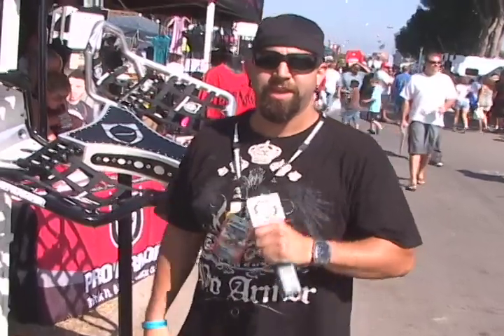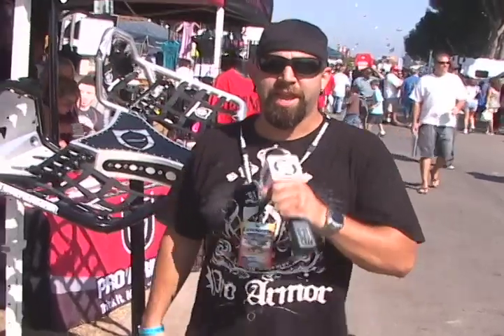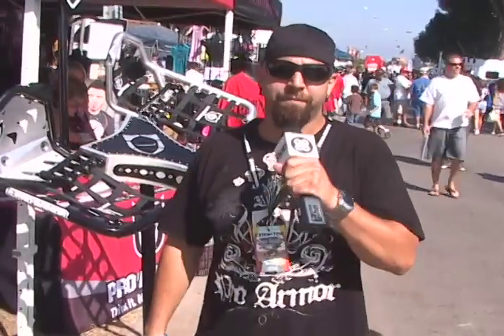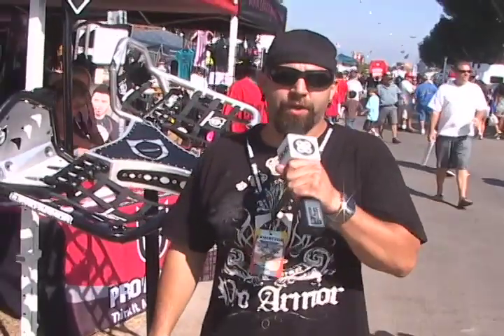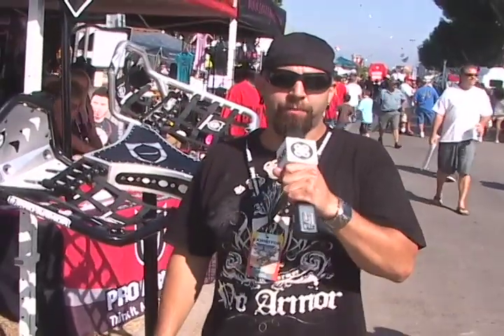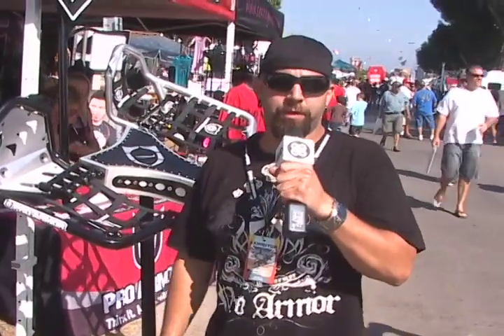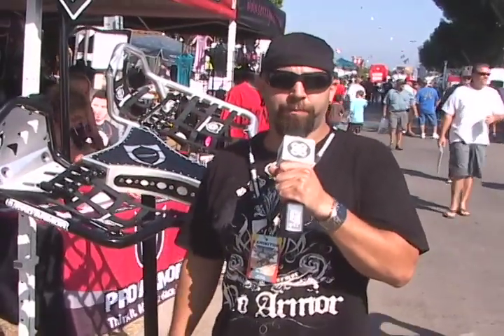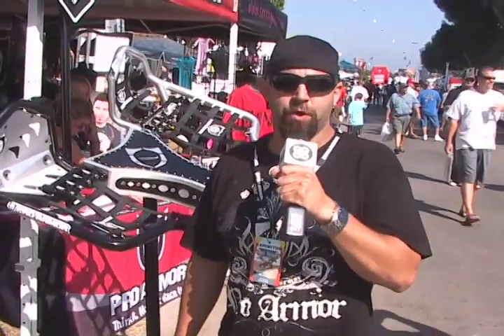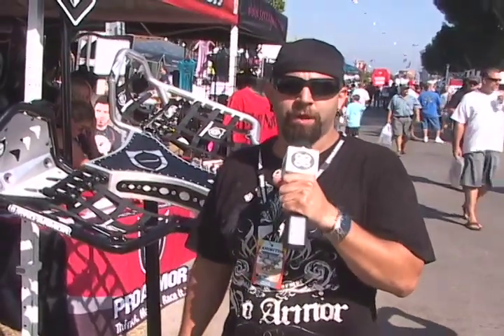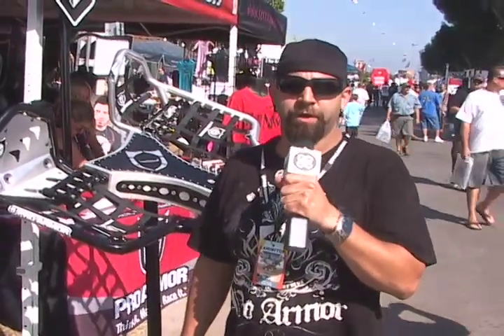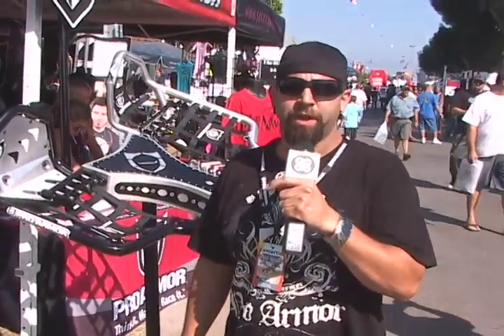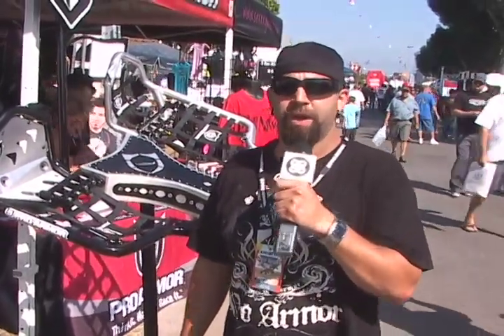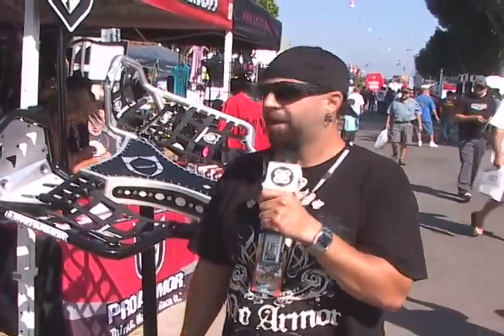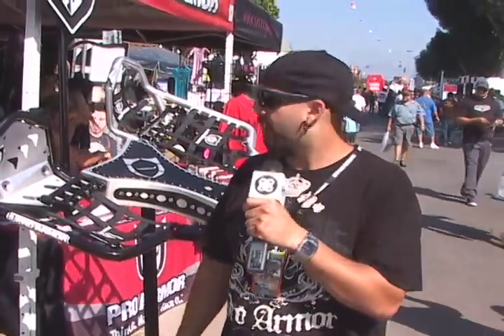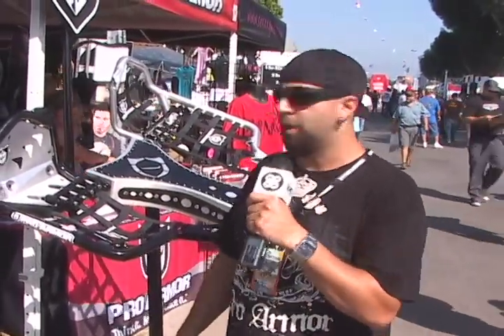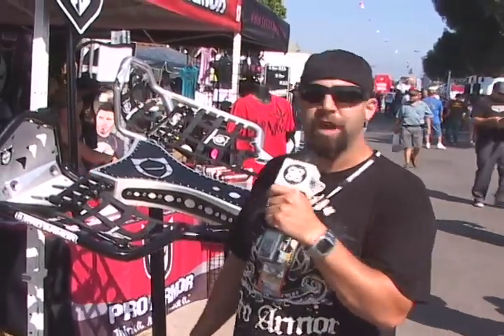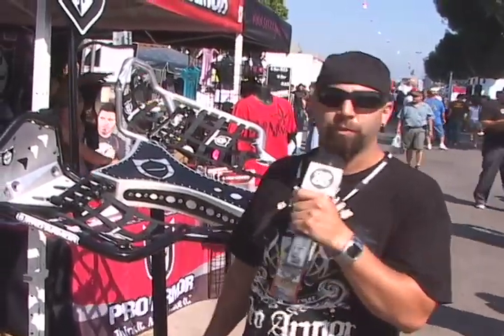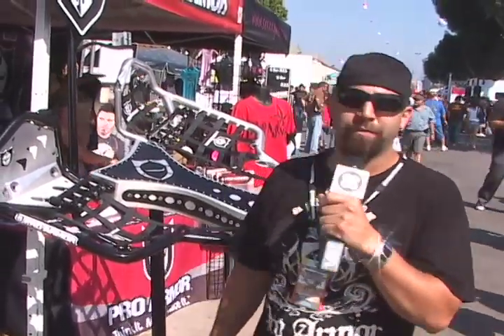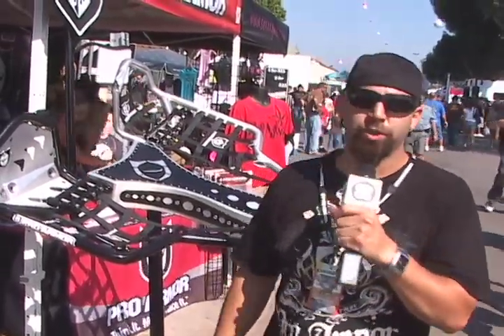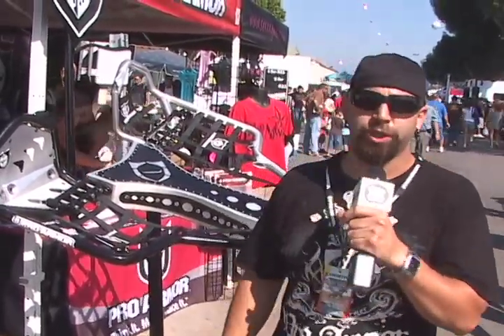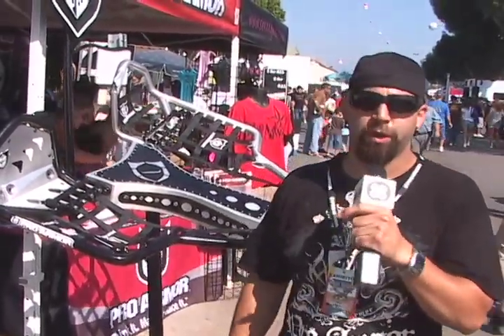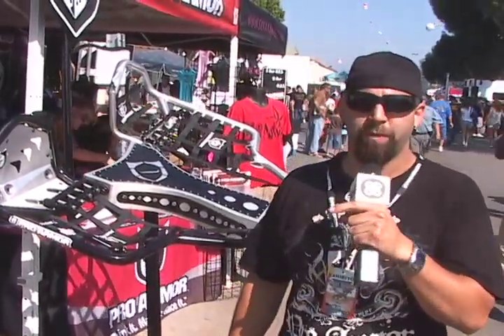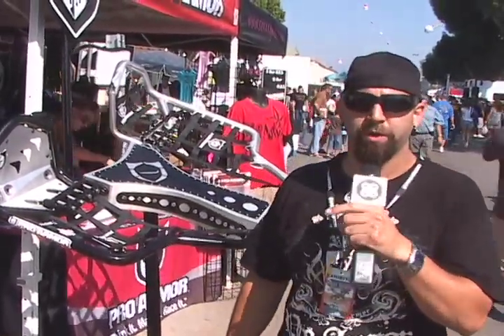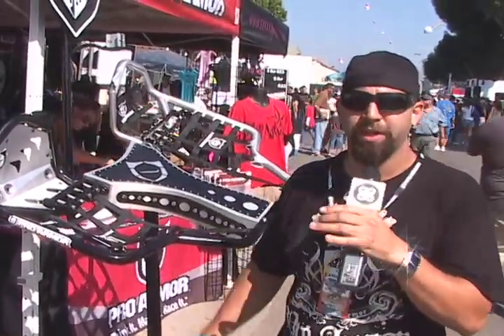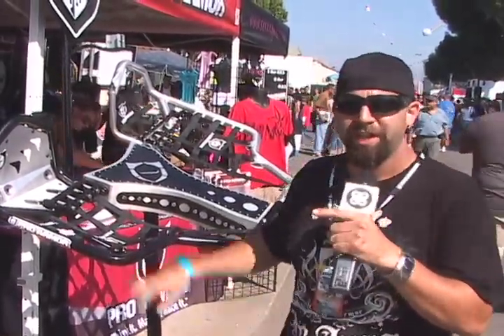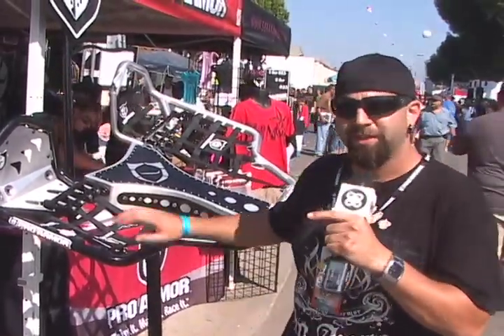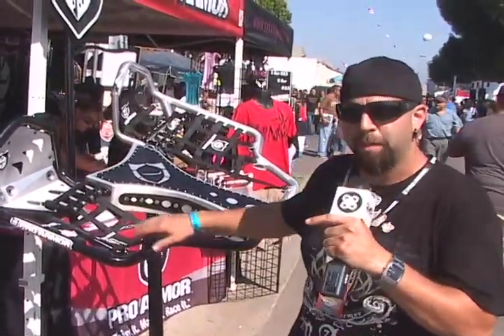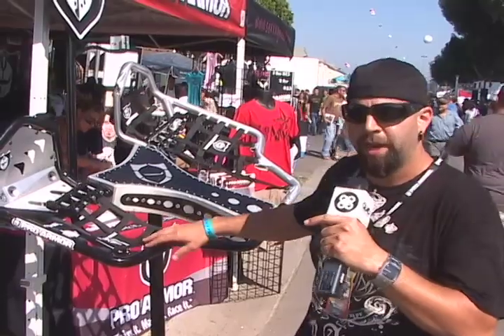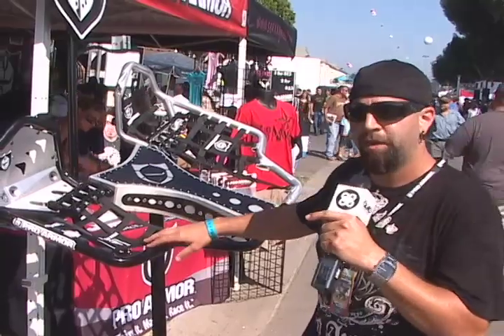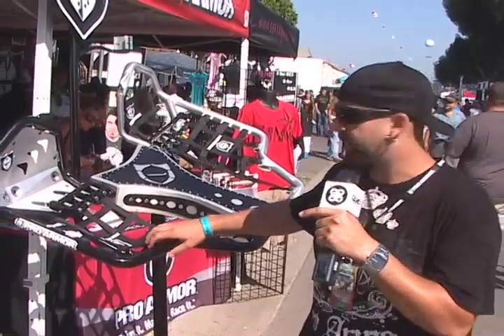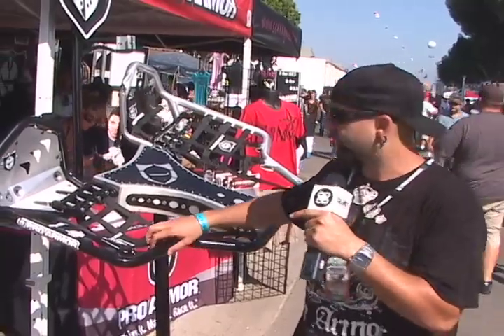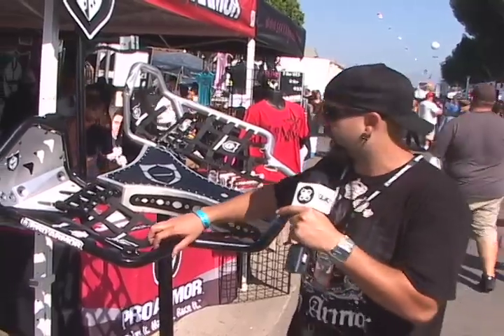Hey, I'm Fred Brayton with Pro Armor. We're out here showing off the Revolution Nerf Bars. This is our brand new race design.